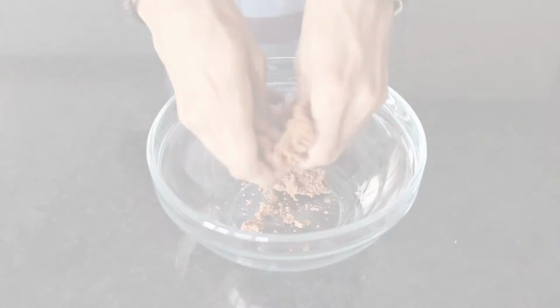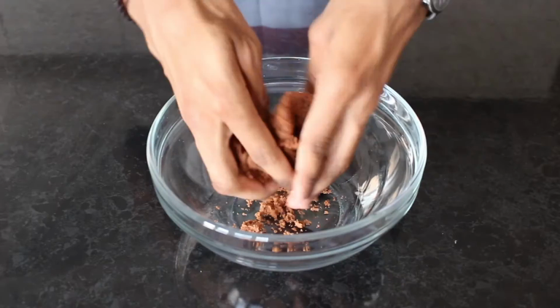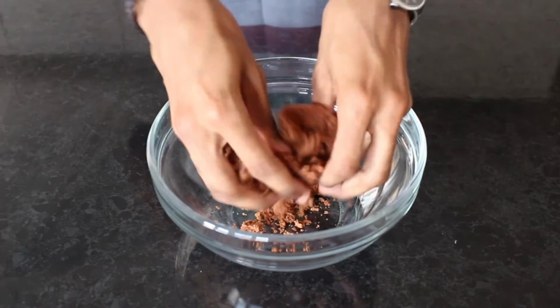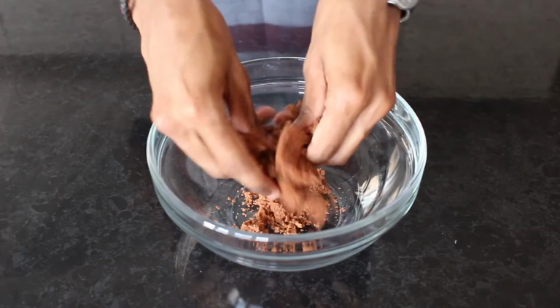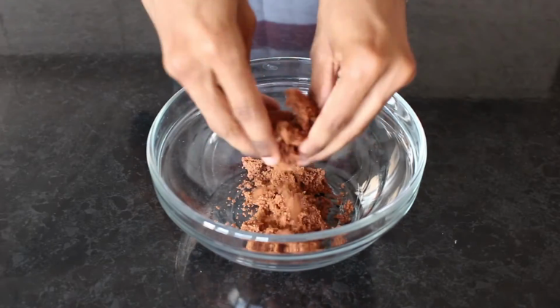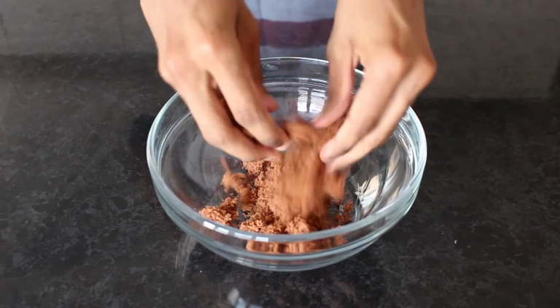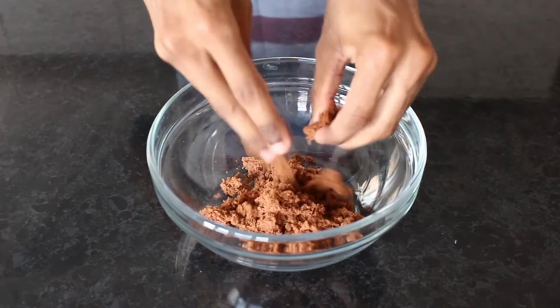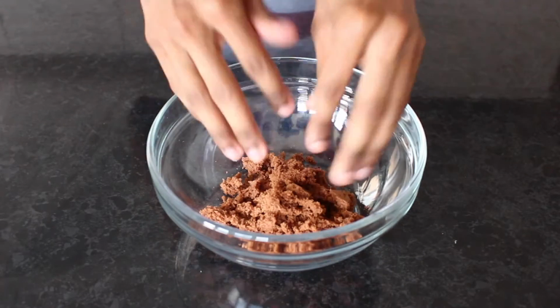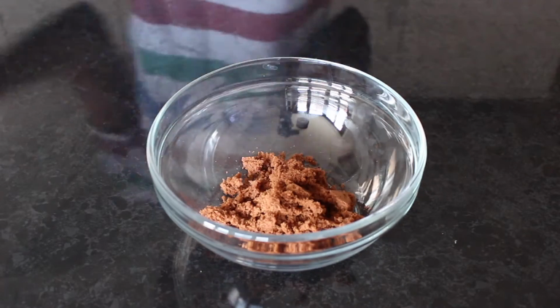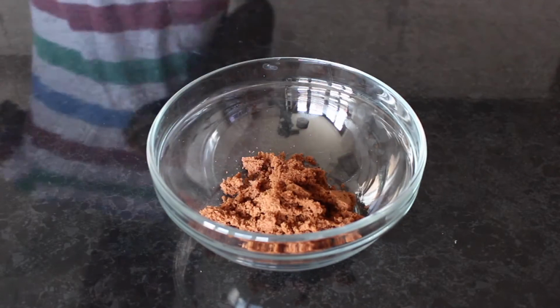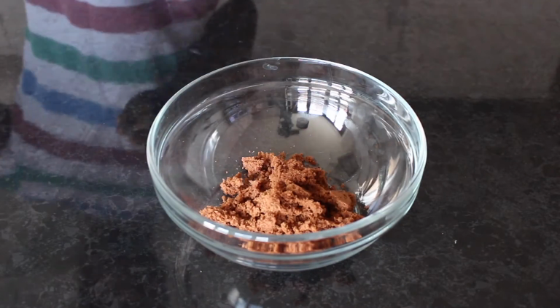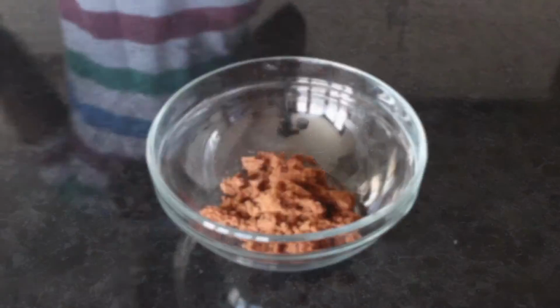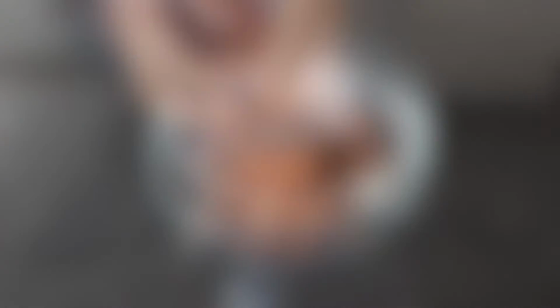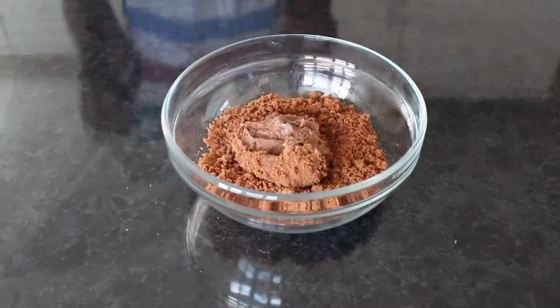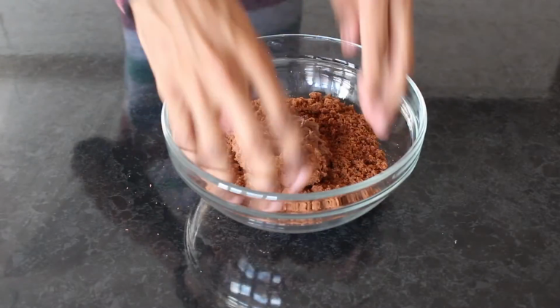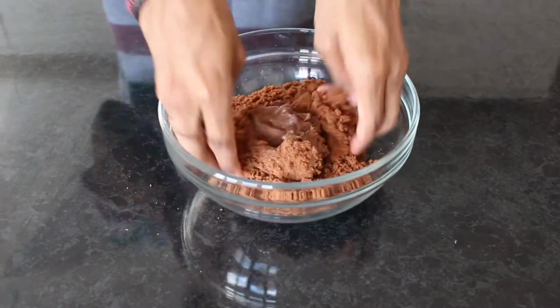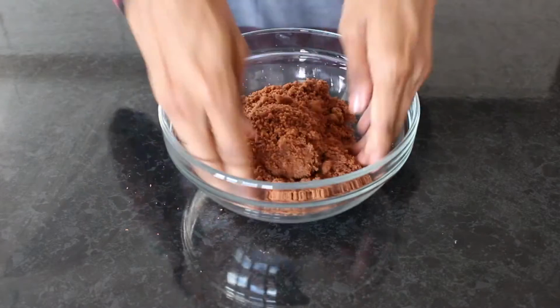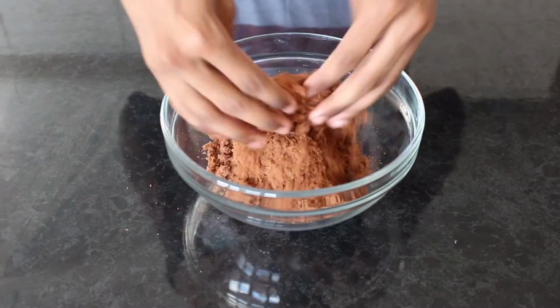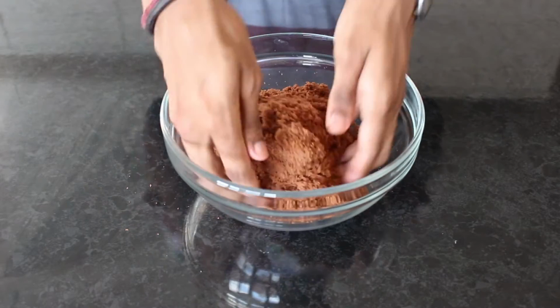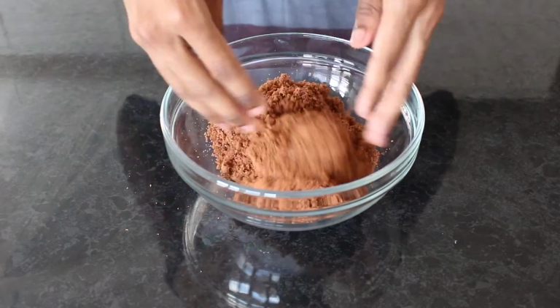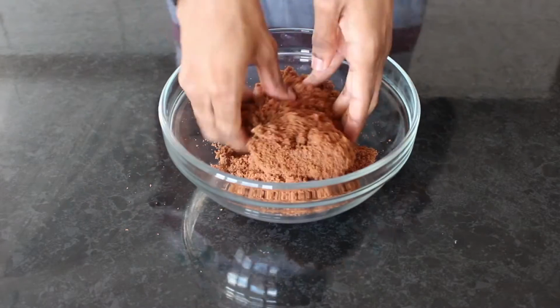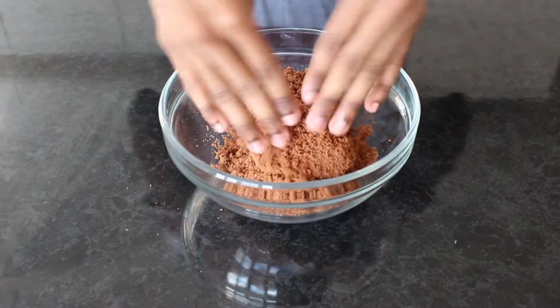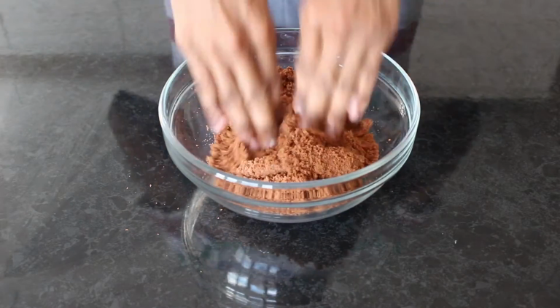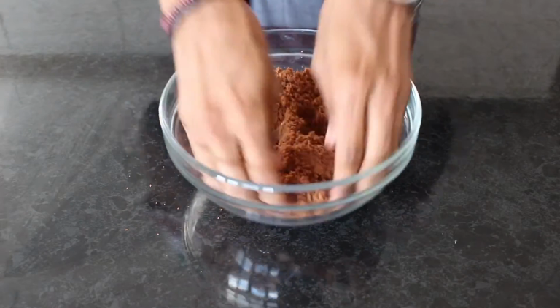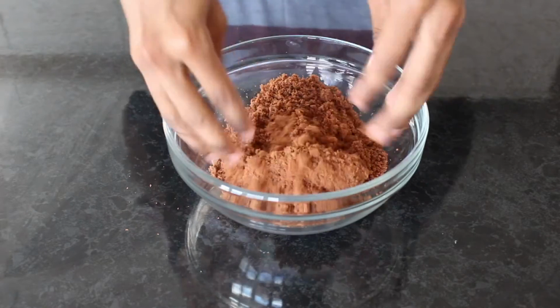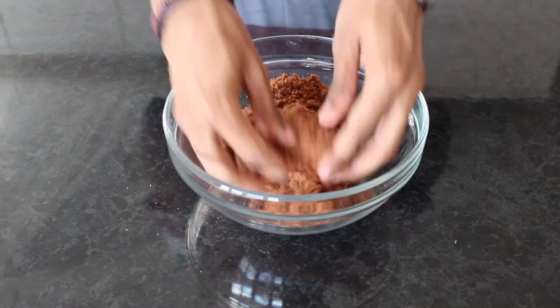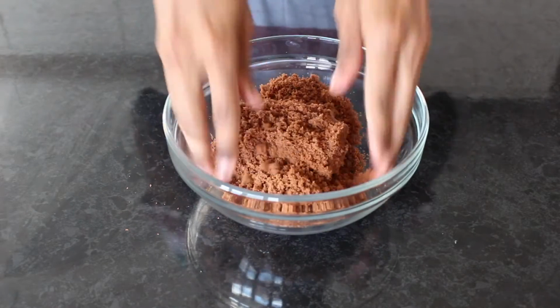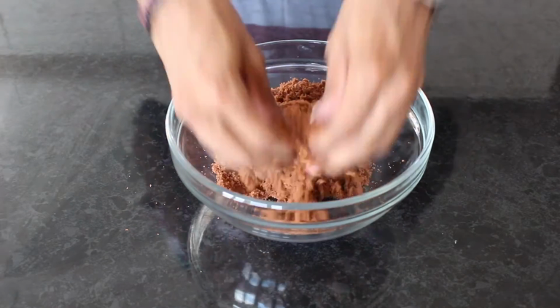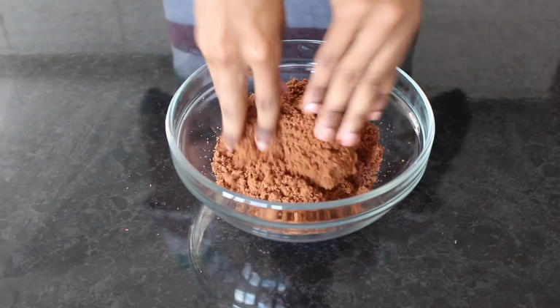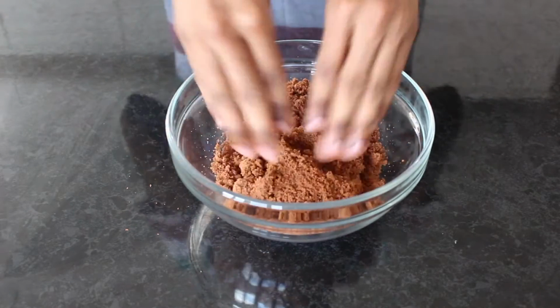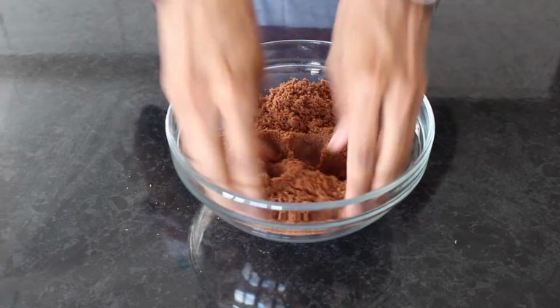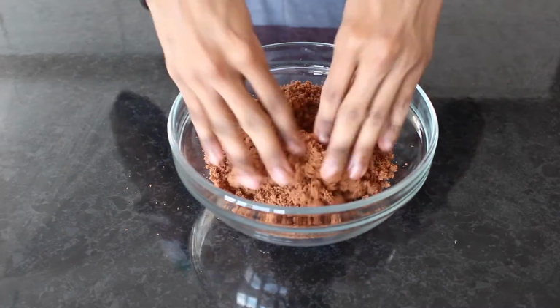Once baked, crumble your cake into a mixing bowl and add a heaped tablespoon of chocolate buttercream, mixing together till it forms a firm dough.